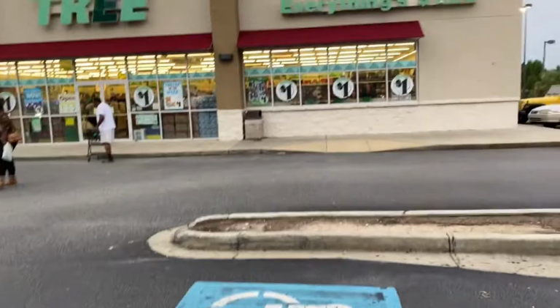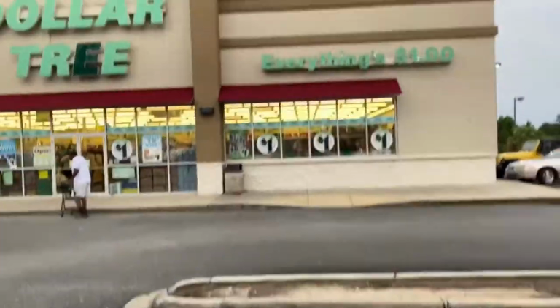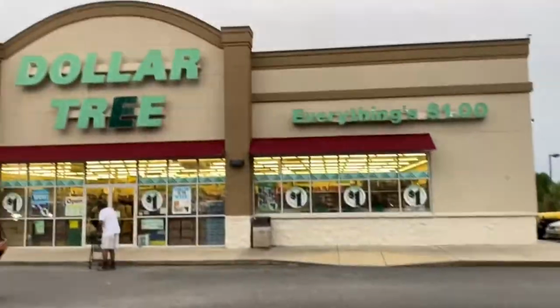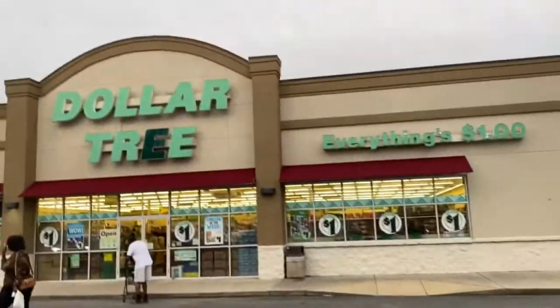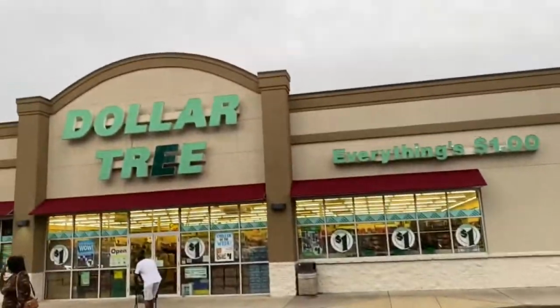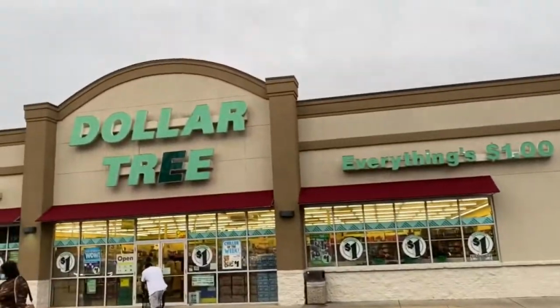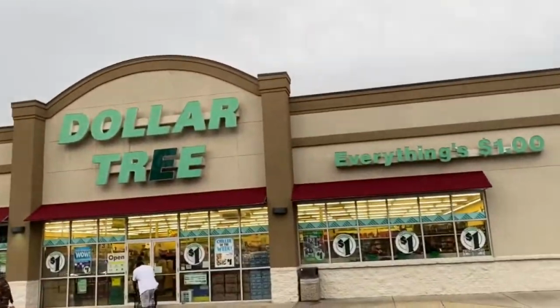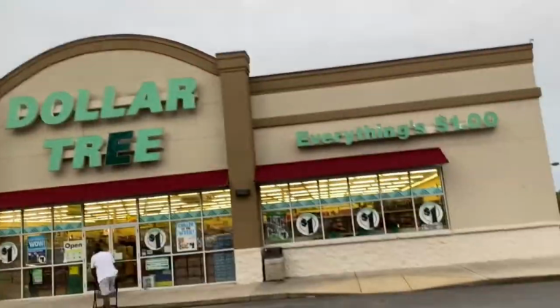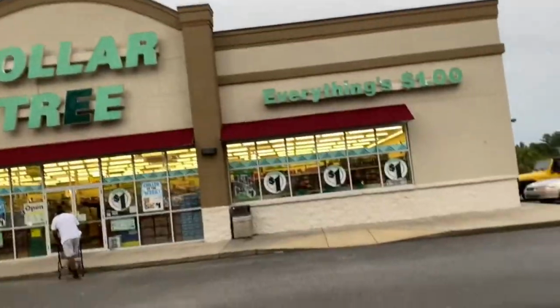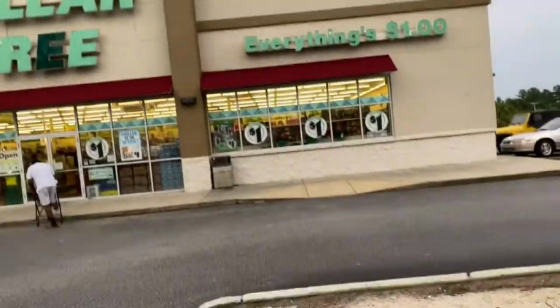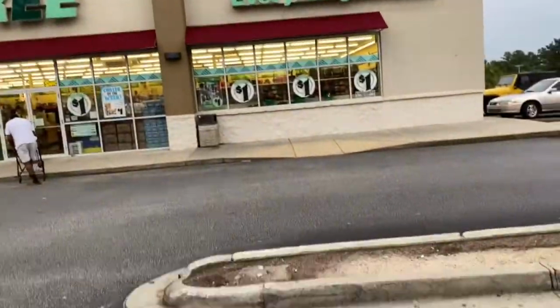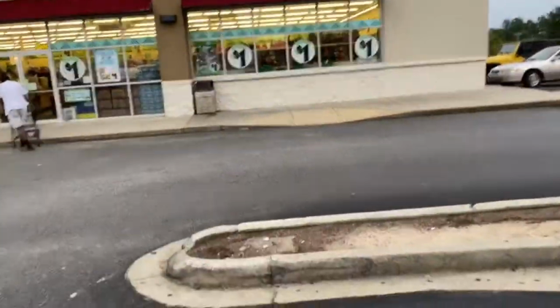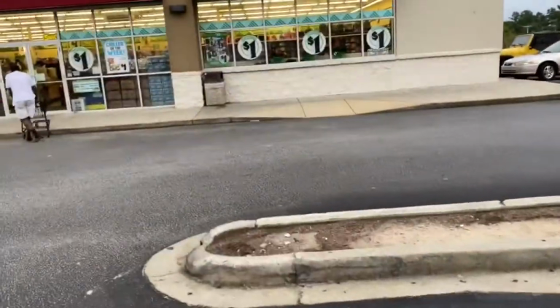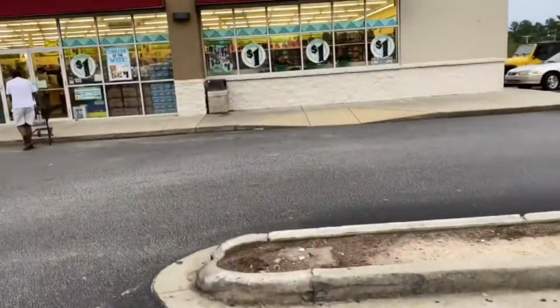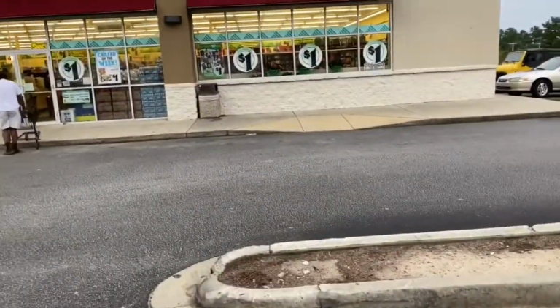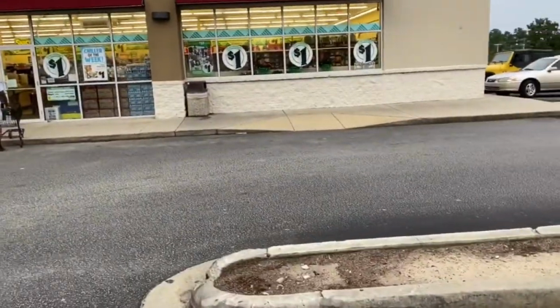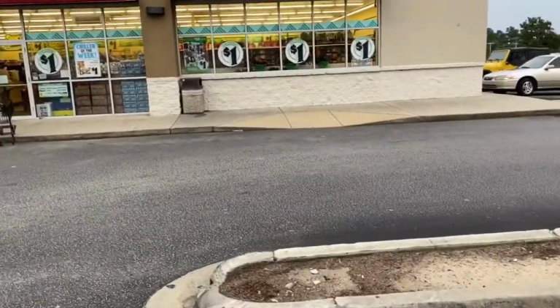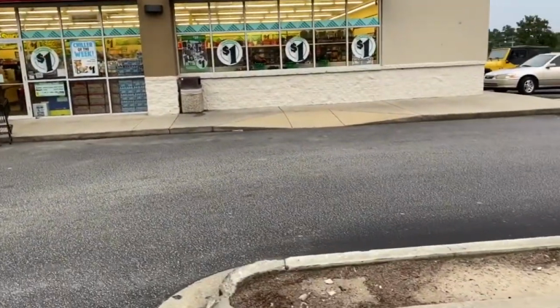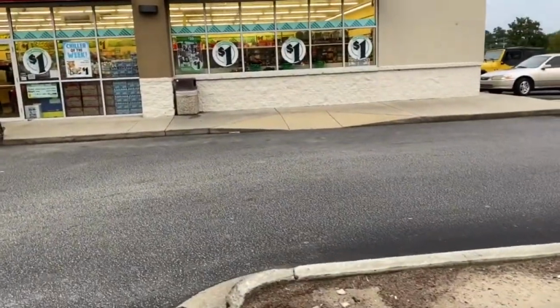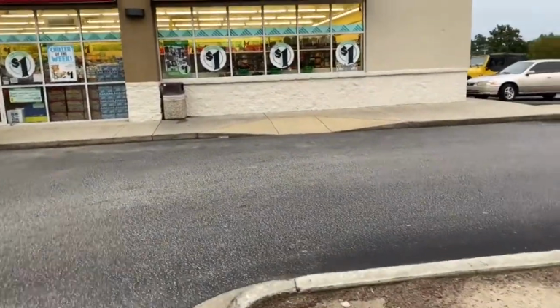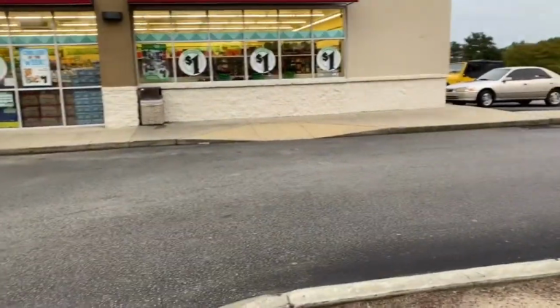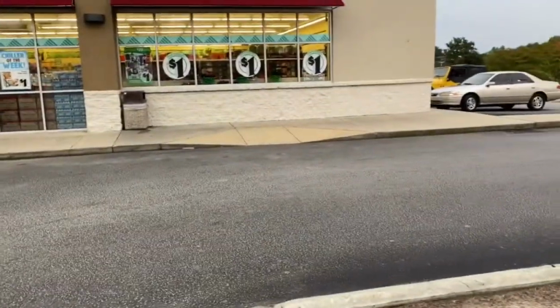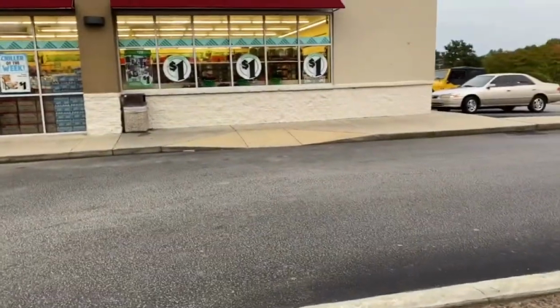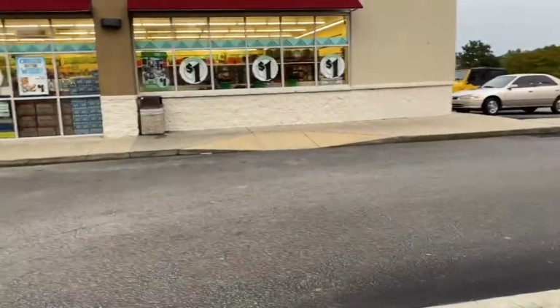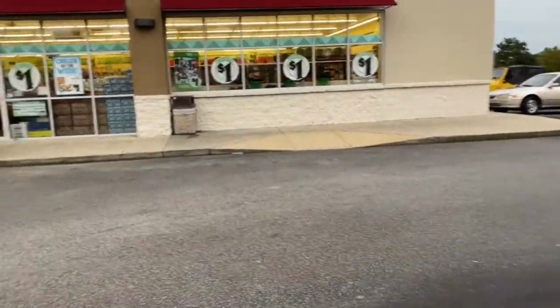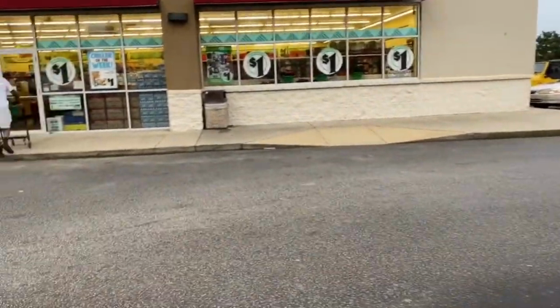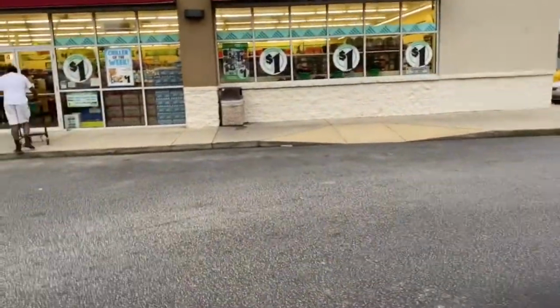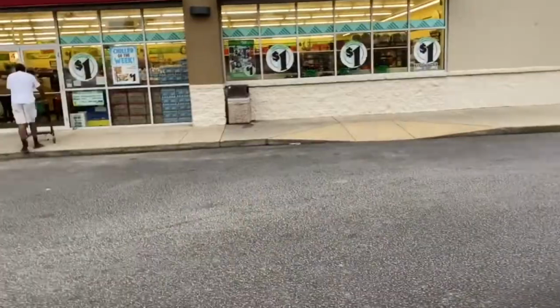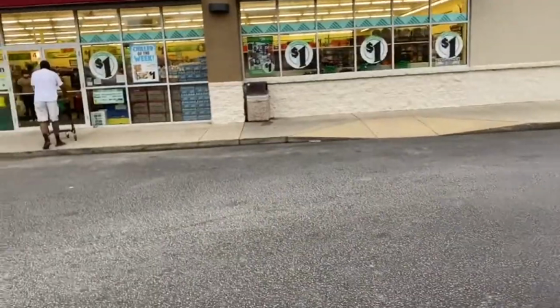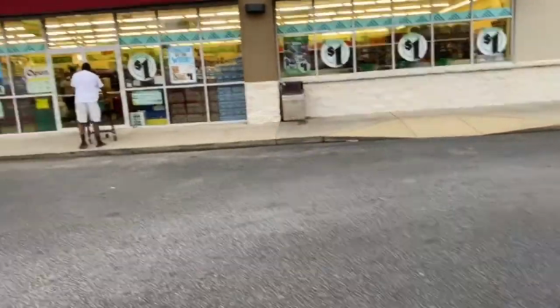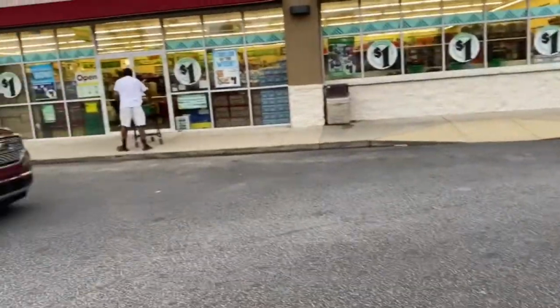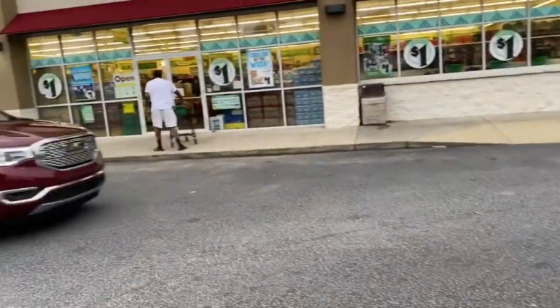Into the Dollar Tree trying to find some nutmeg.